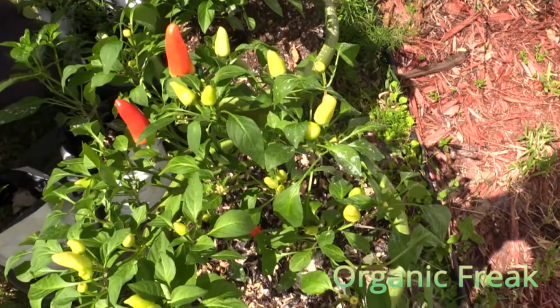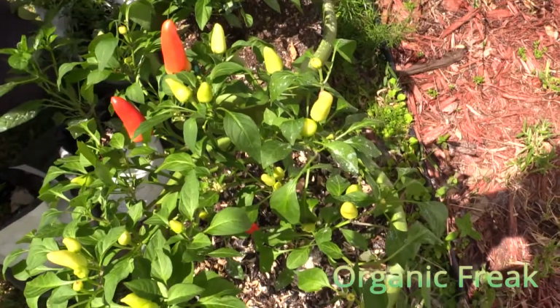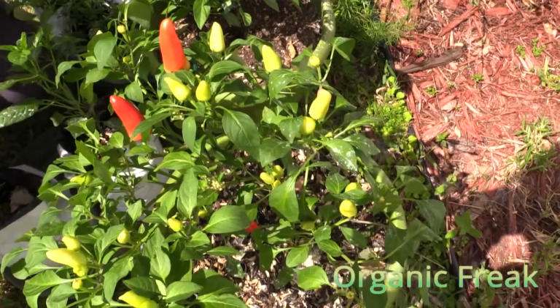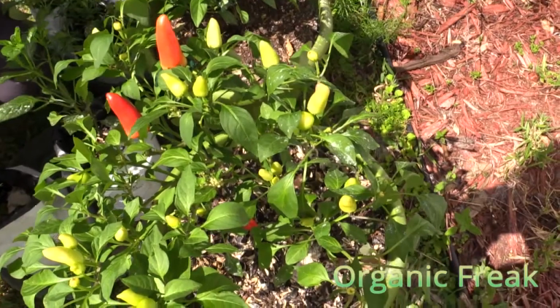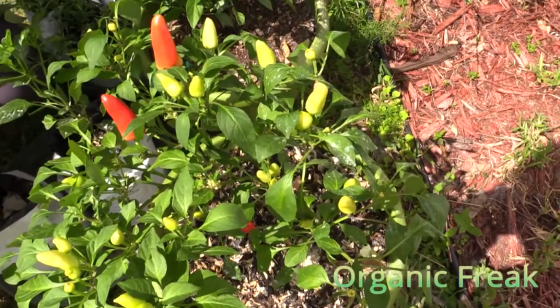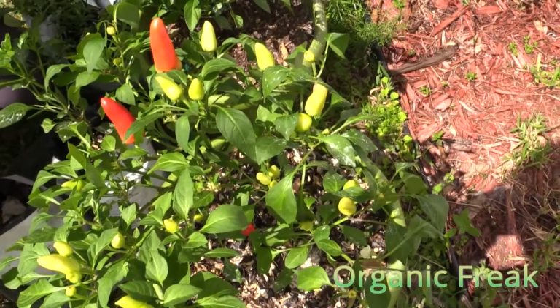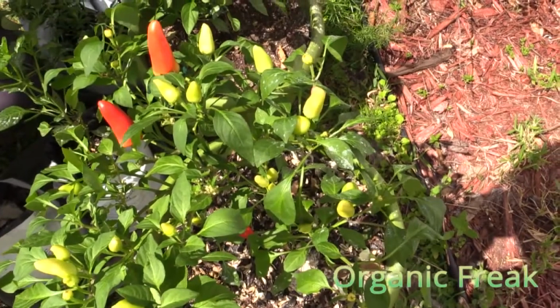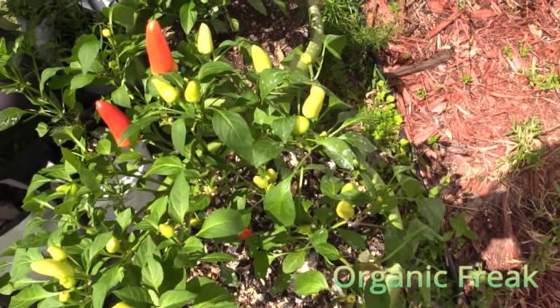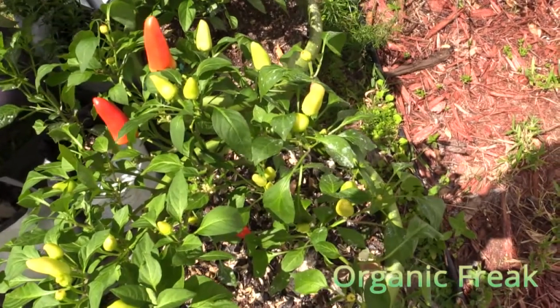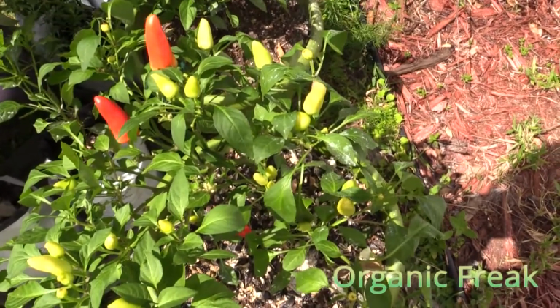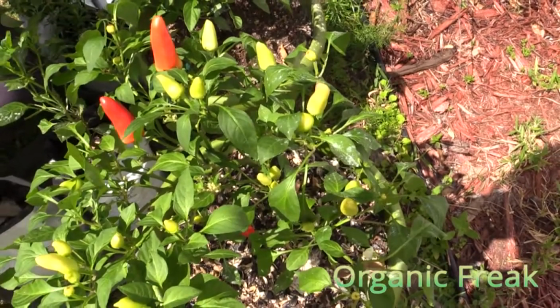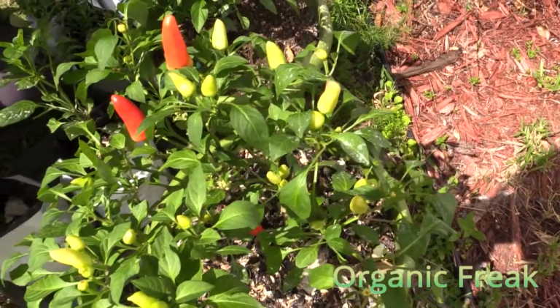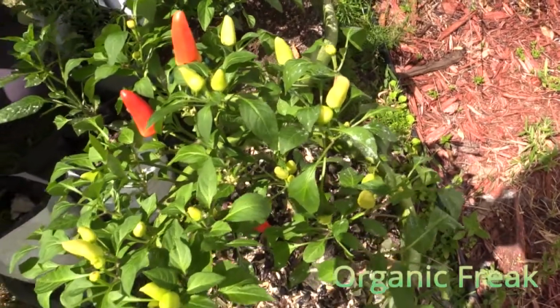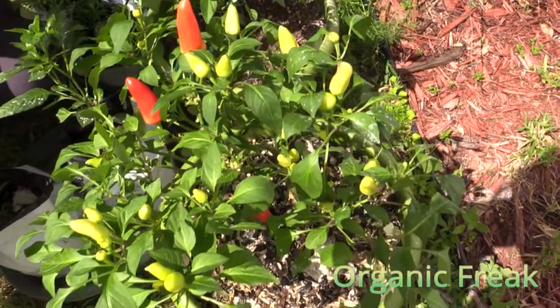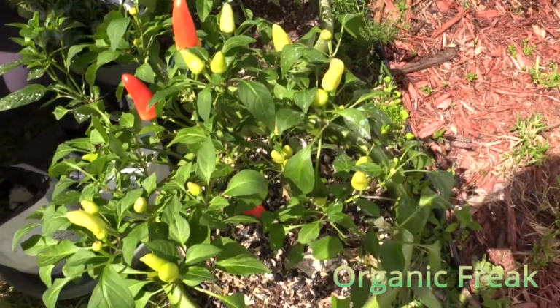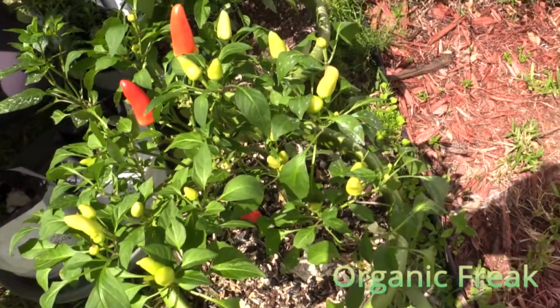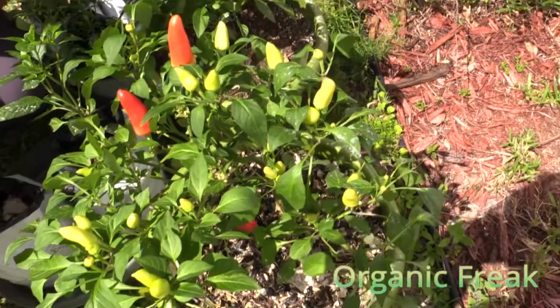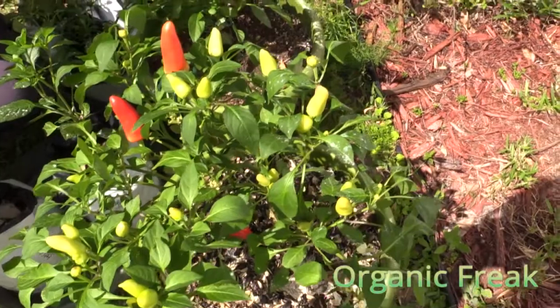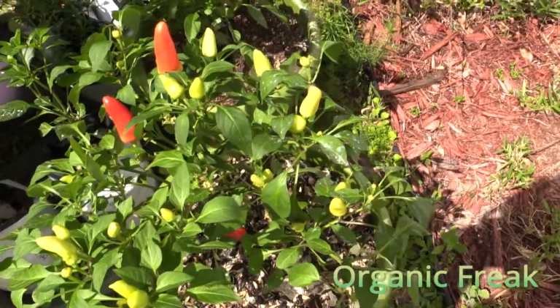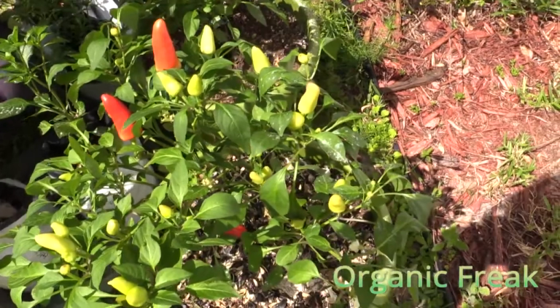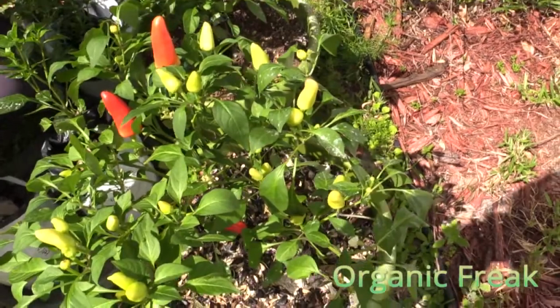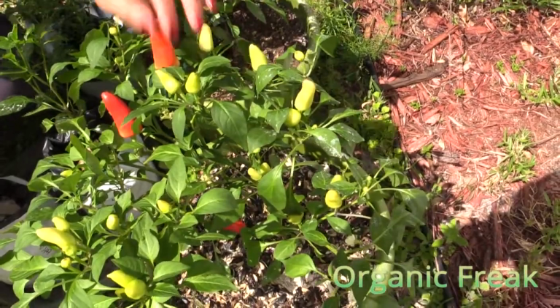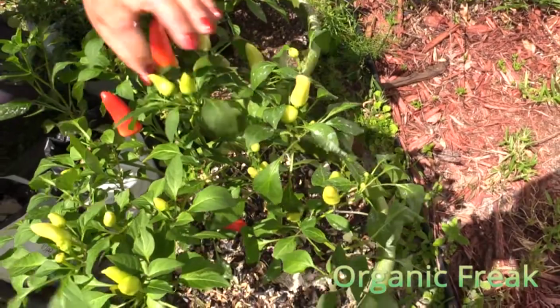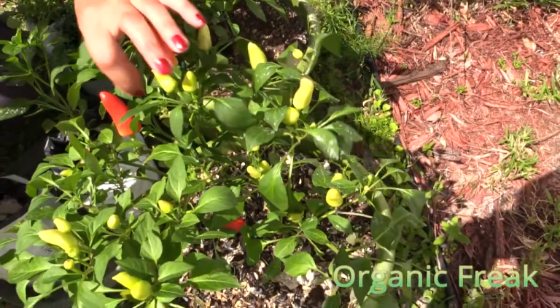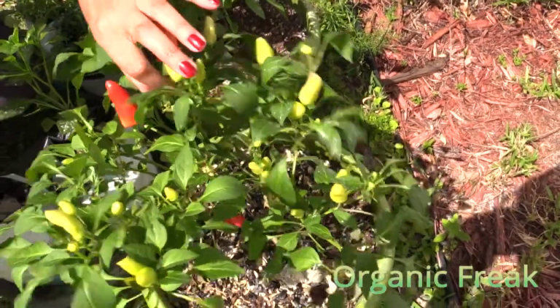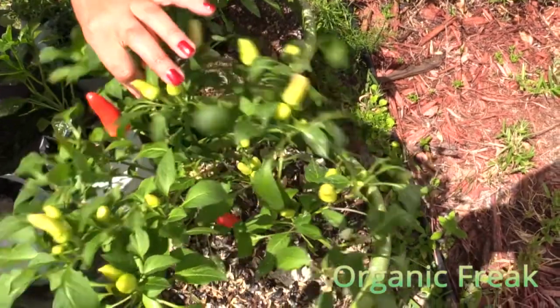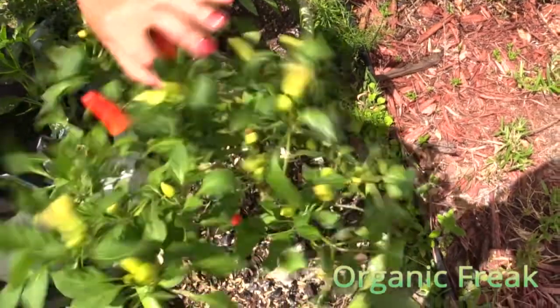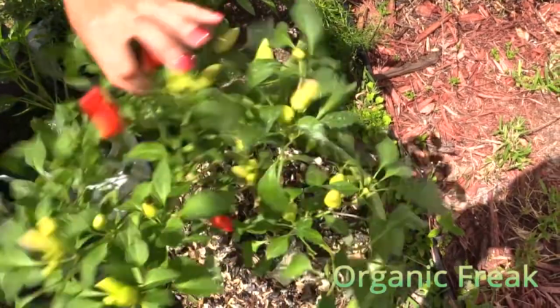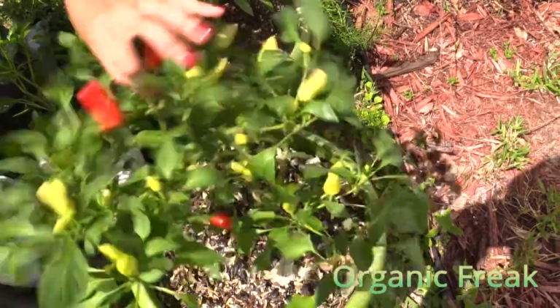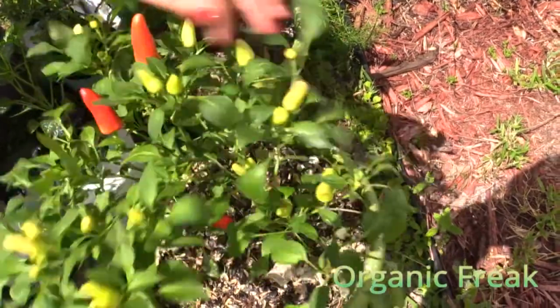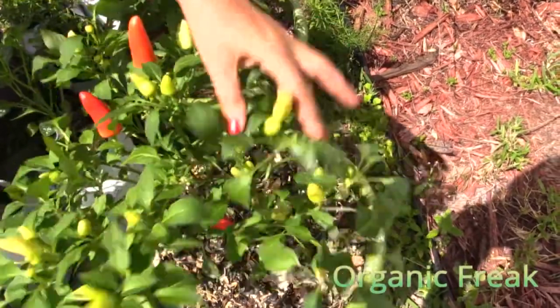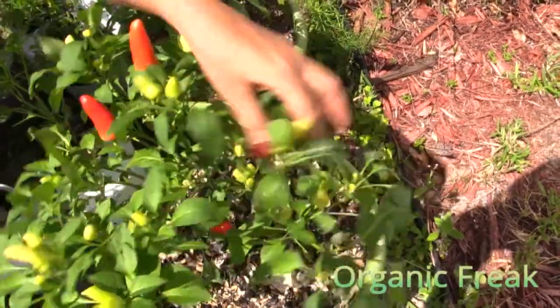This Tabasco plant is about 5 months old. You need to shake them when they are flowering if you want a lot of peppers.